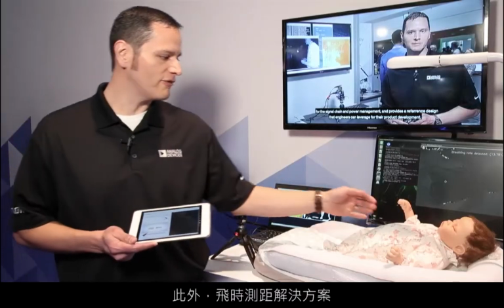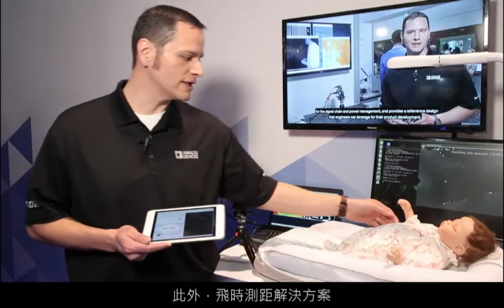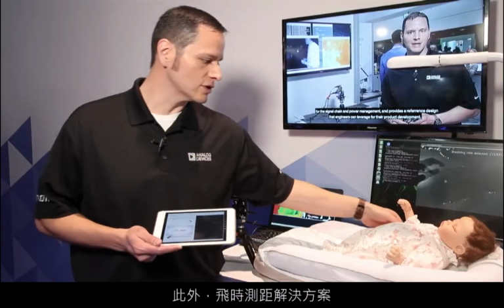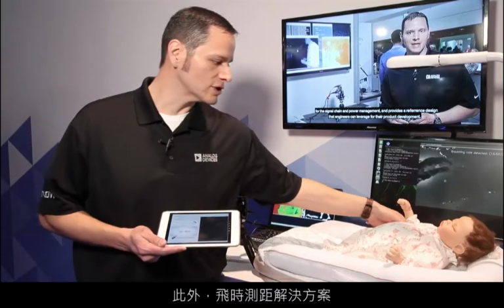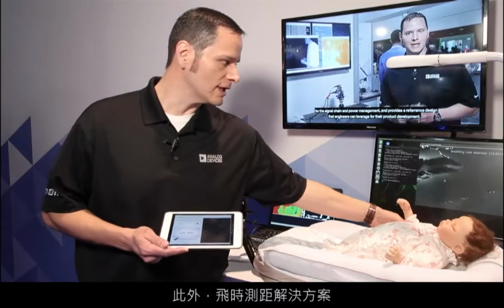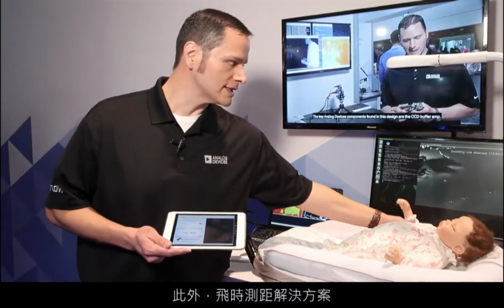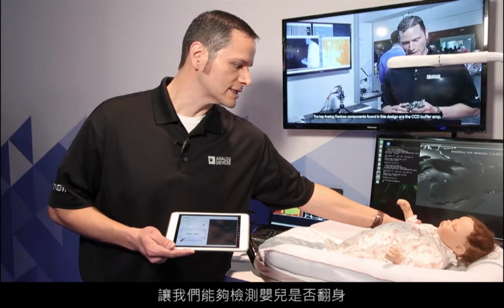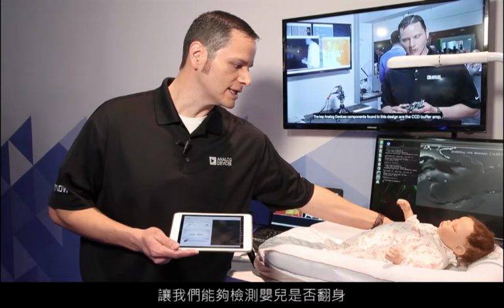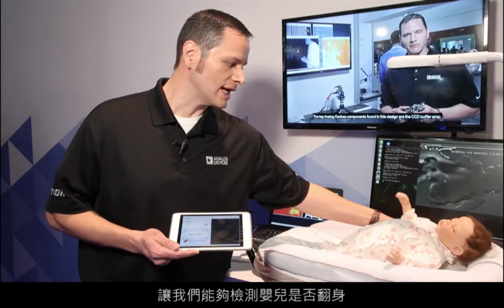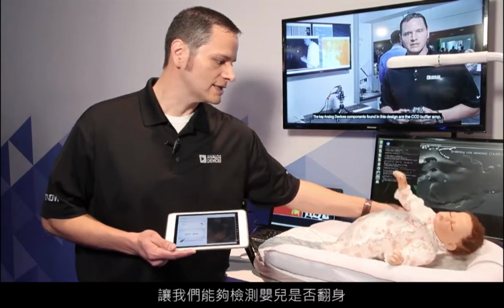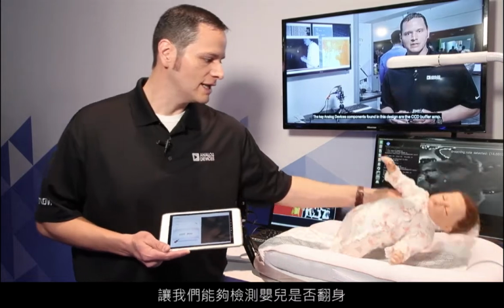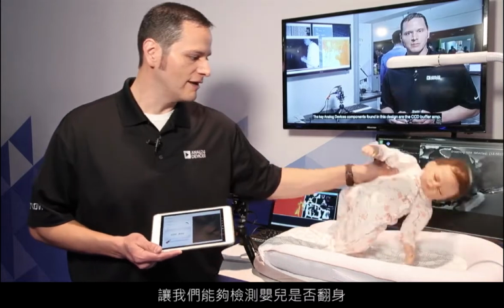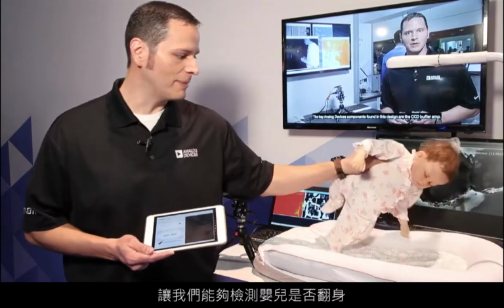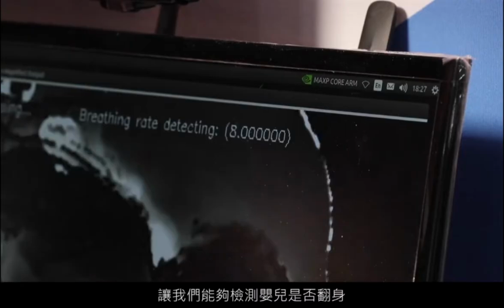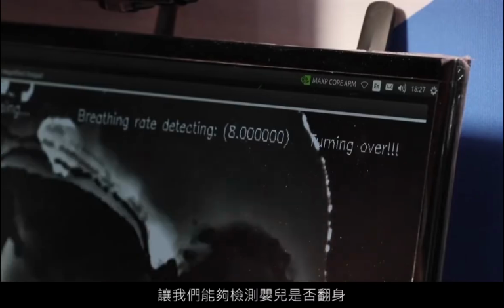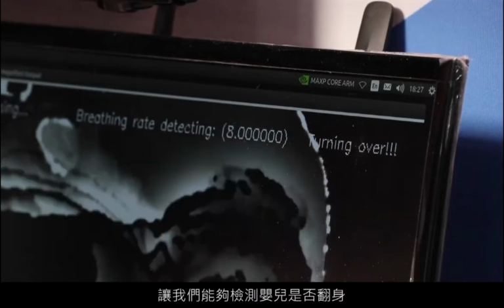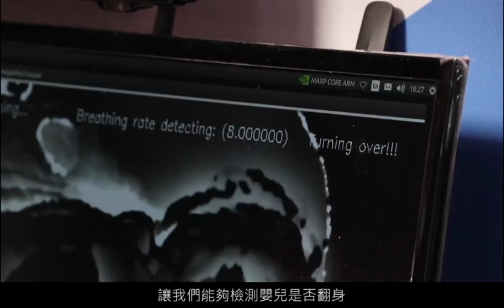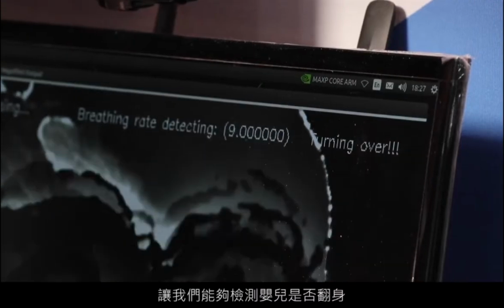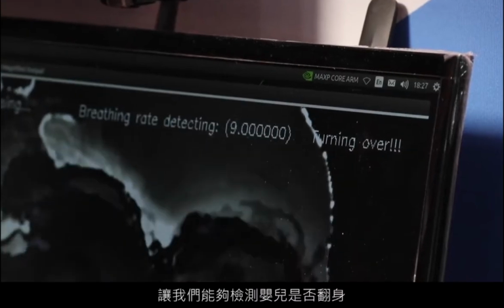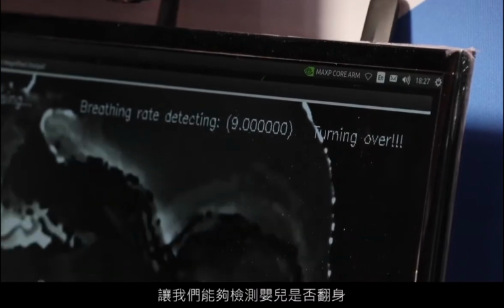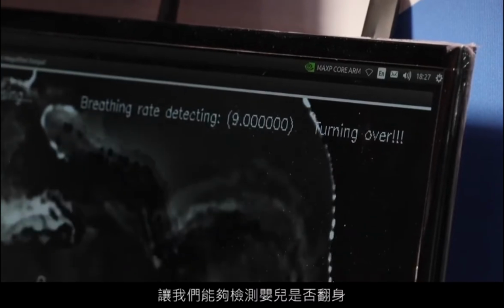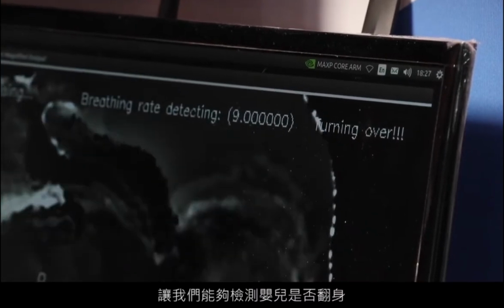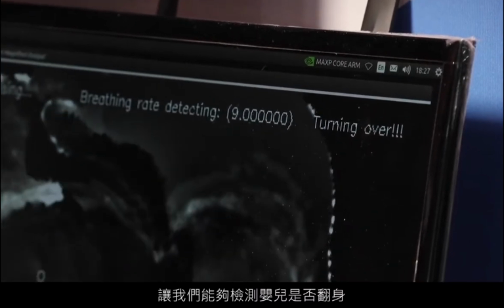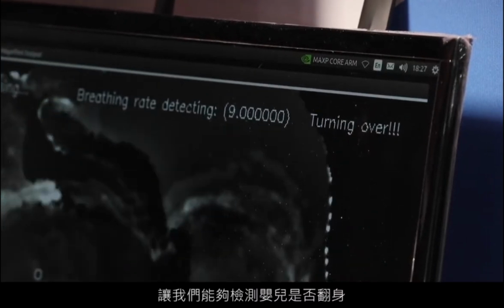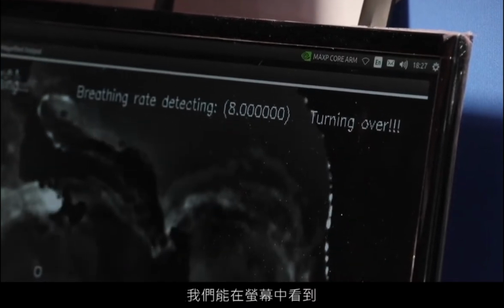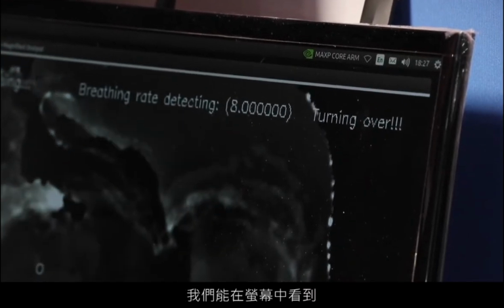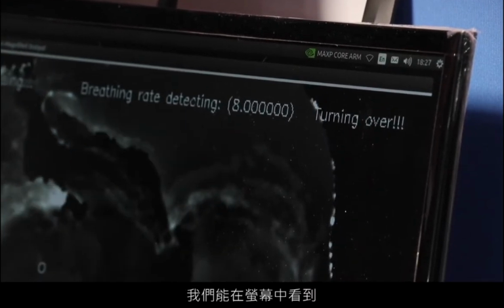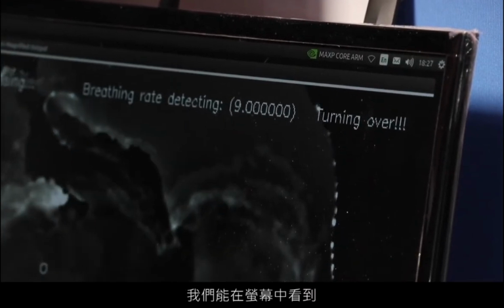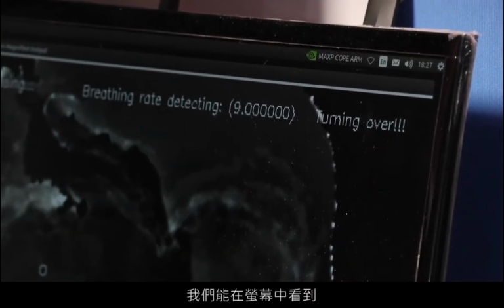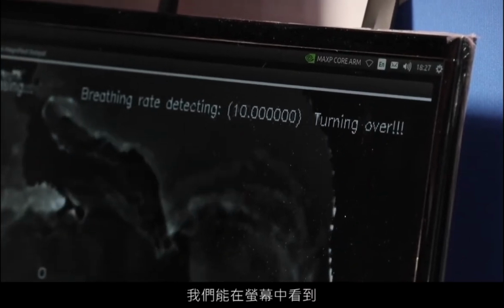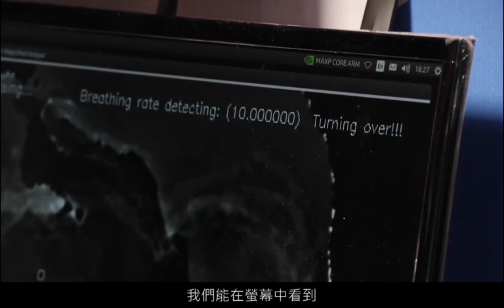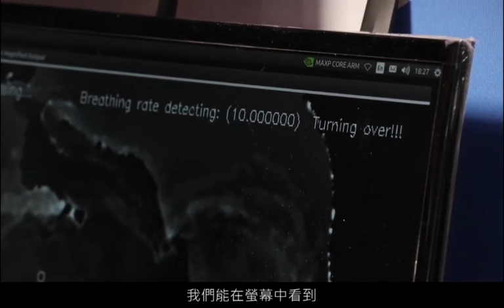Additionally, the time-of-flight solution allows us to detect if the baby has turned over, which we can see on the screen here.